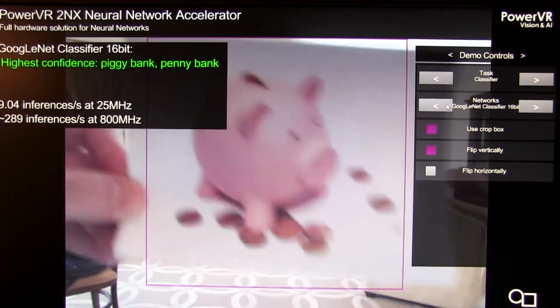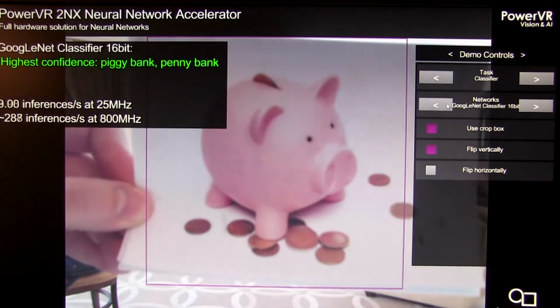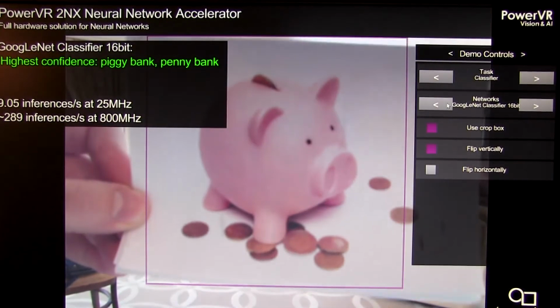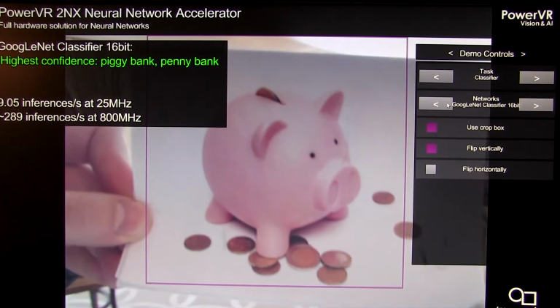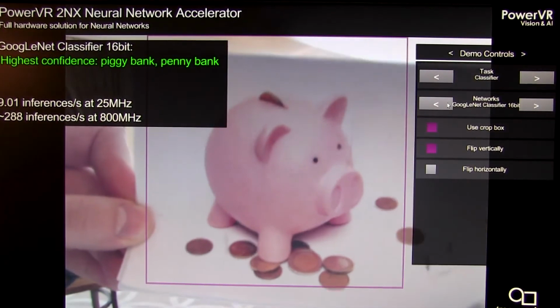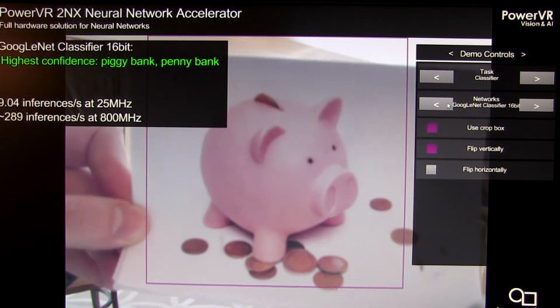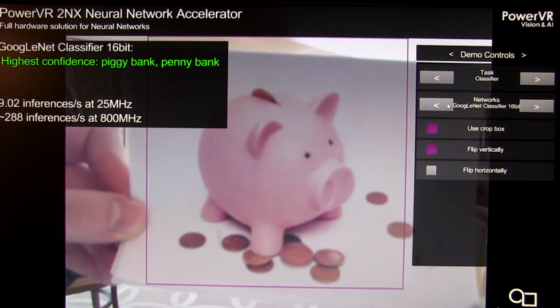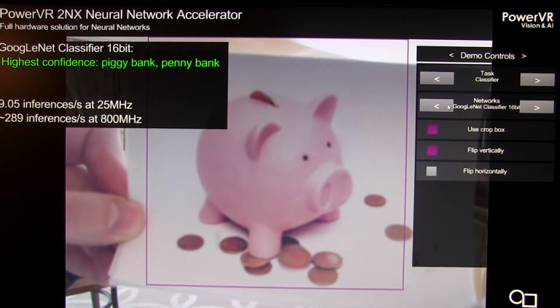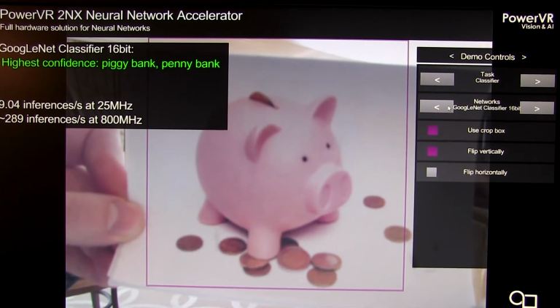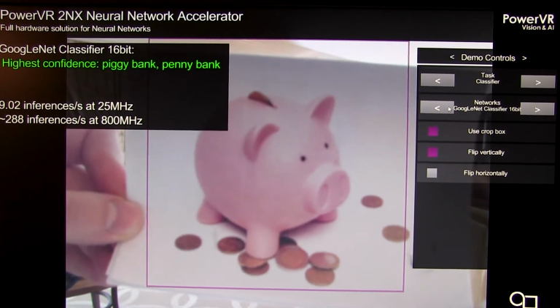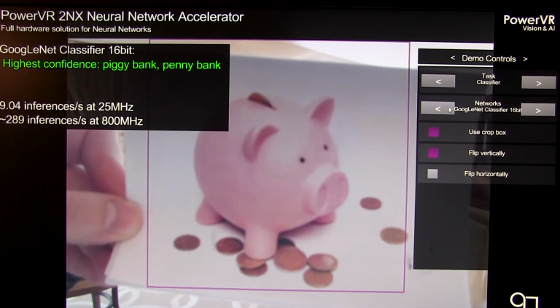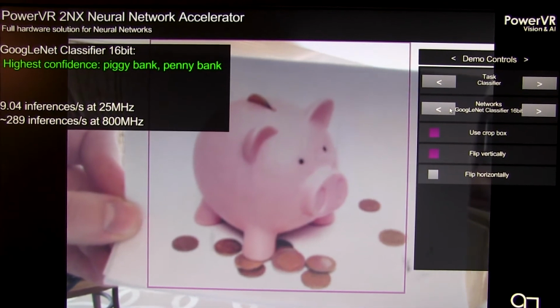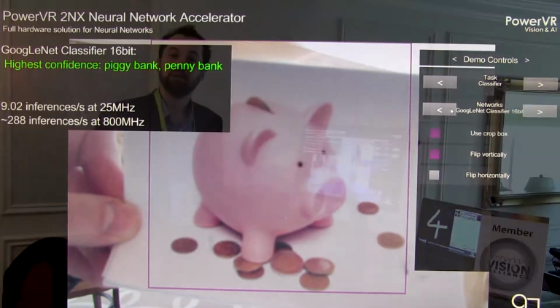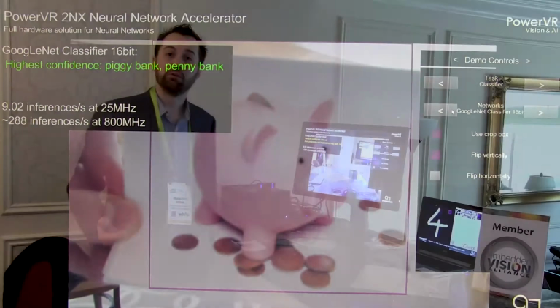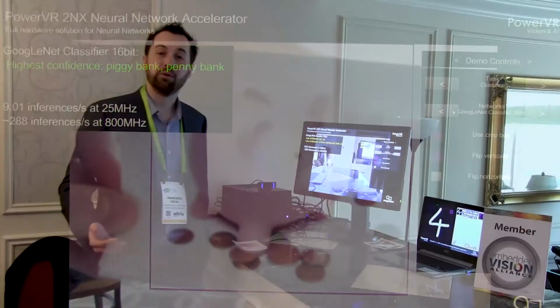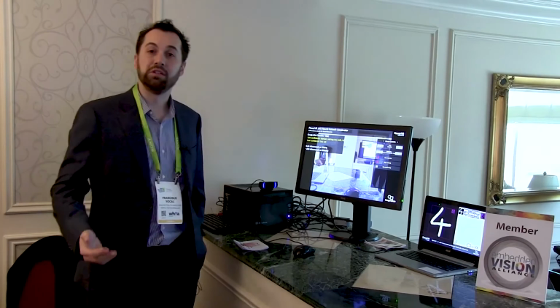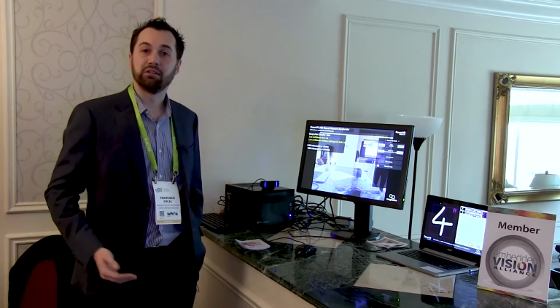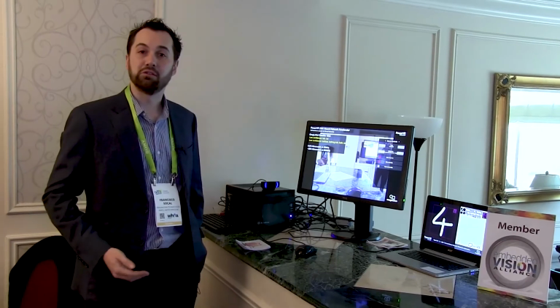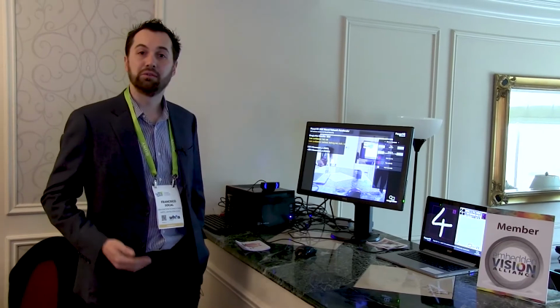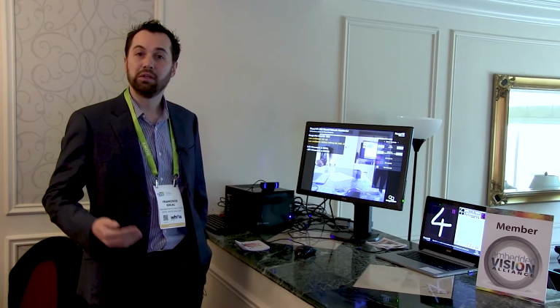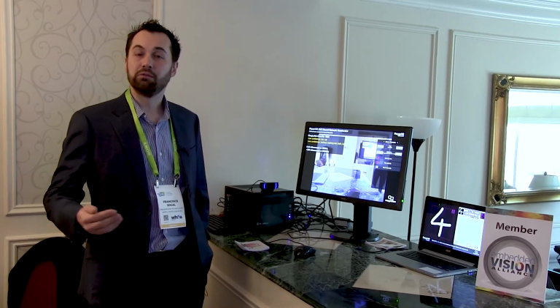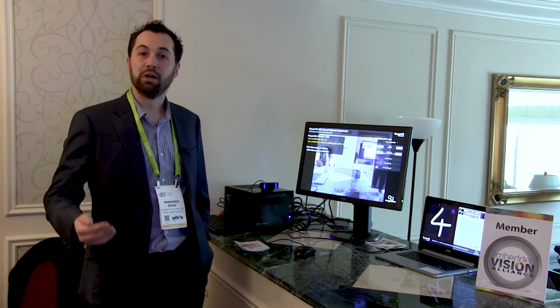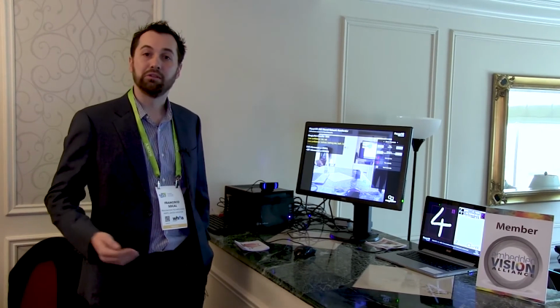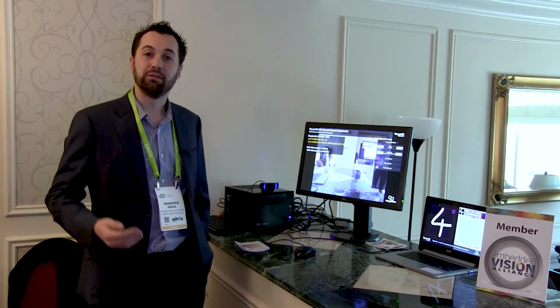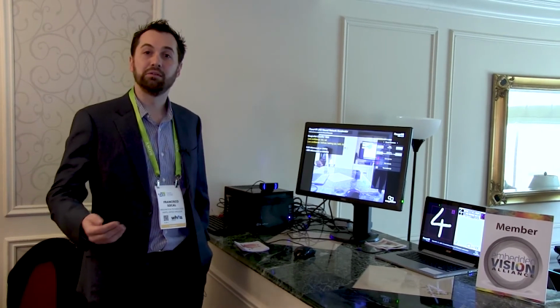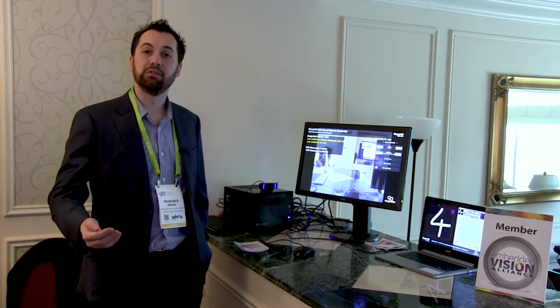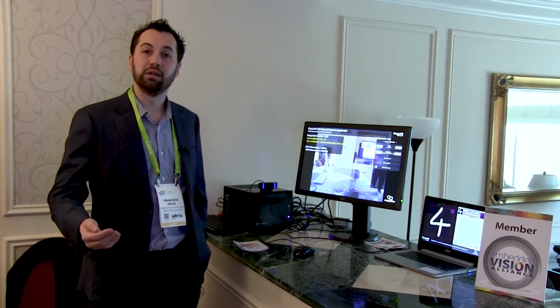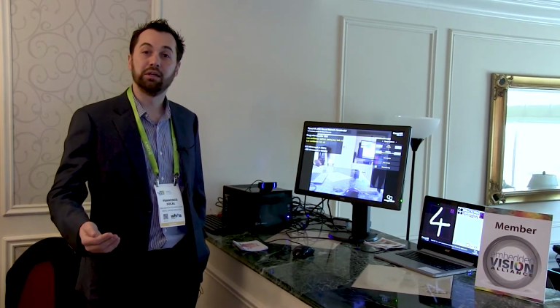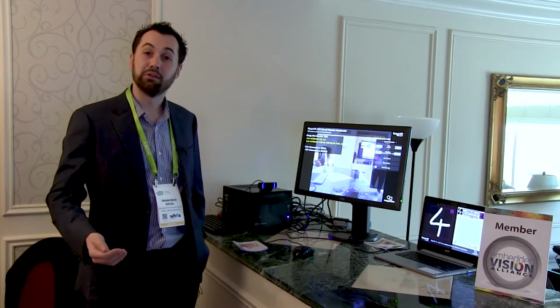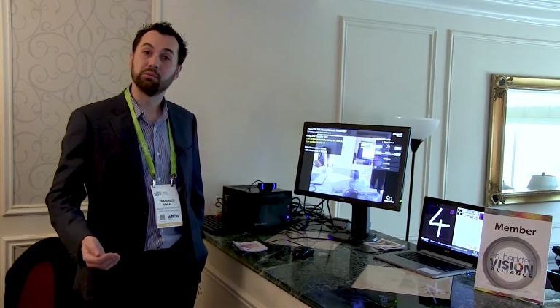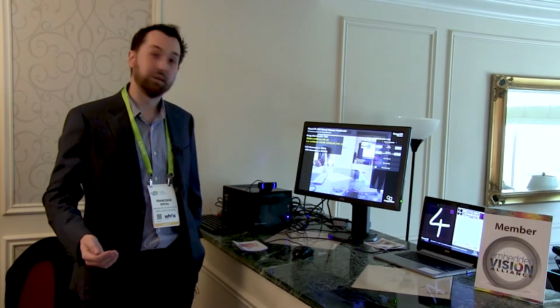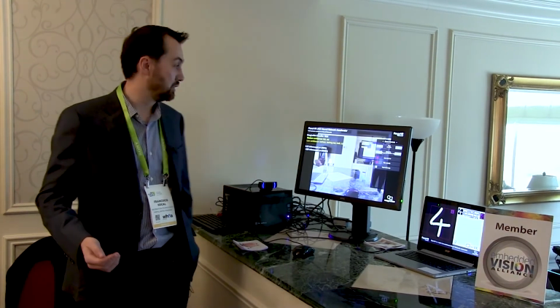When implemented in an ASIC, as I said, you can get performance in excess of a few hundred — five hundred inferences per second.